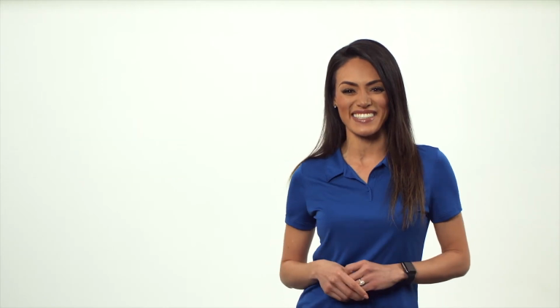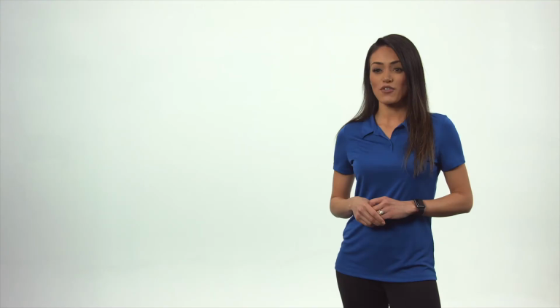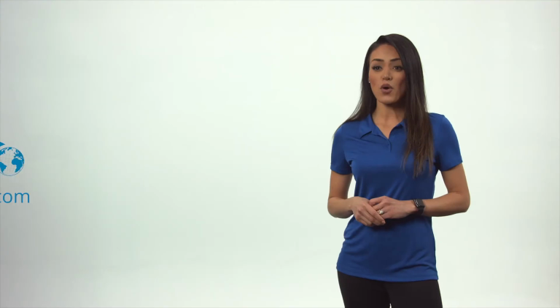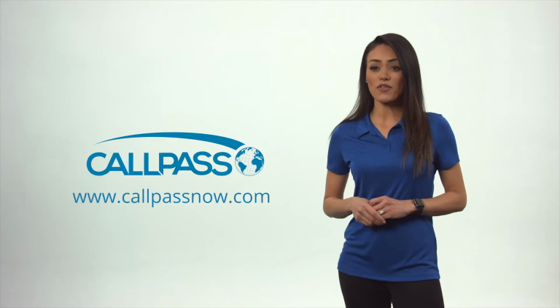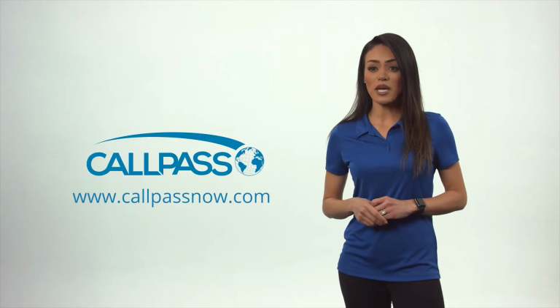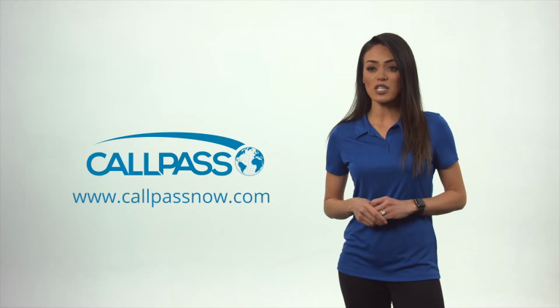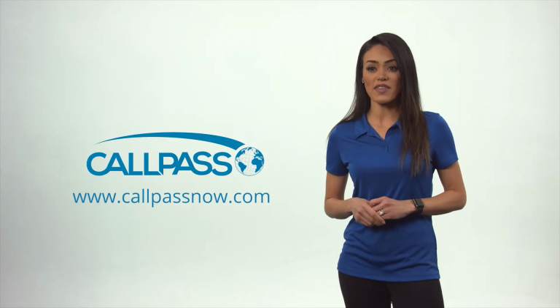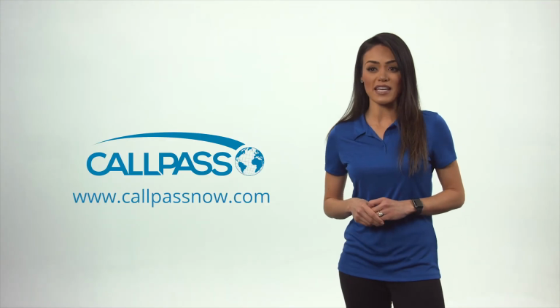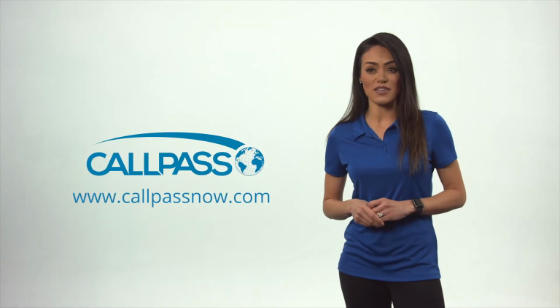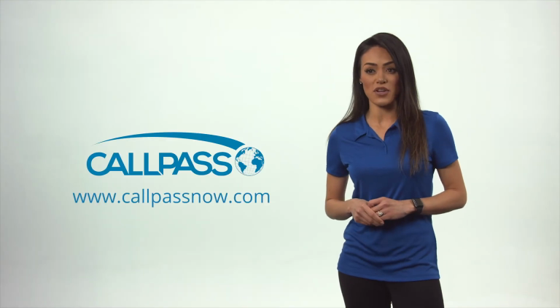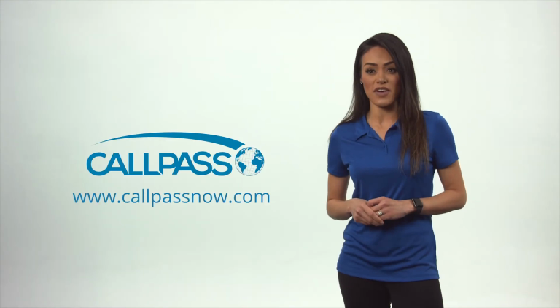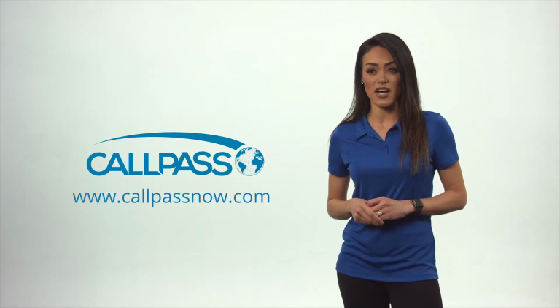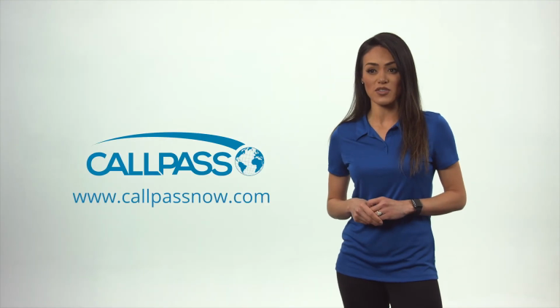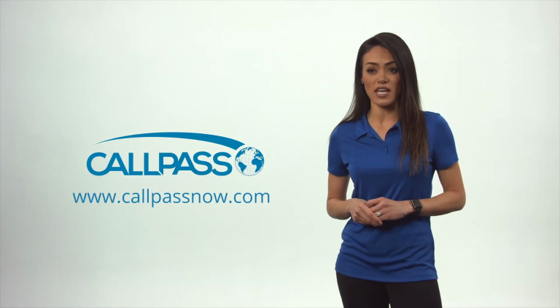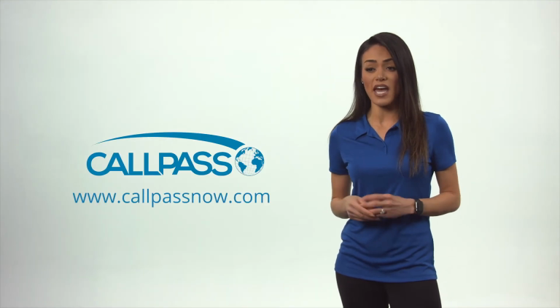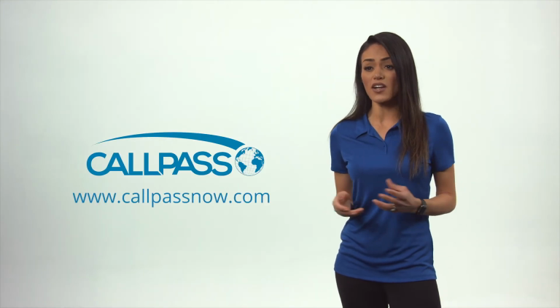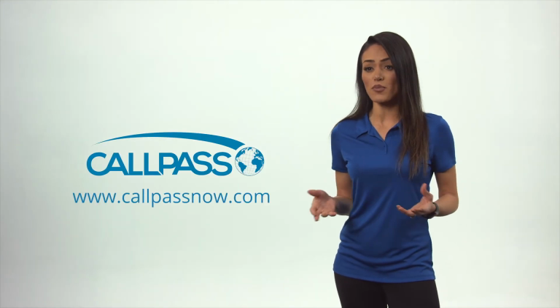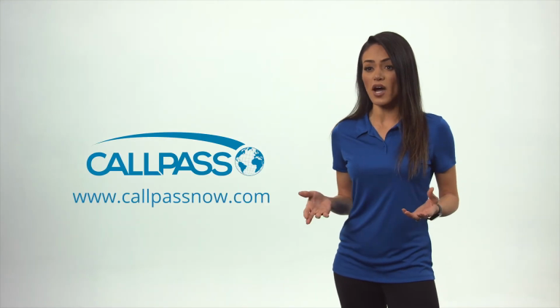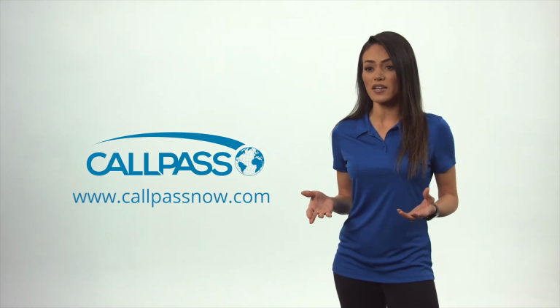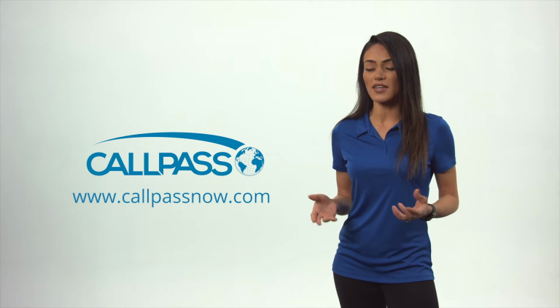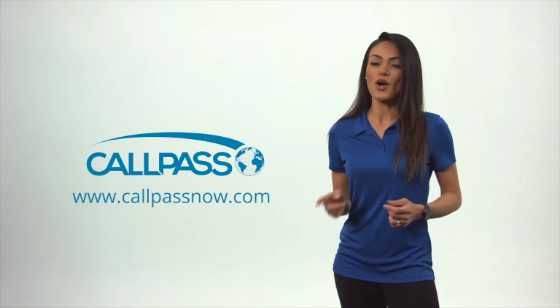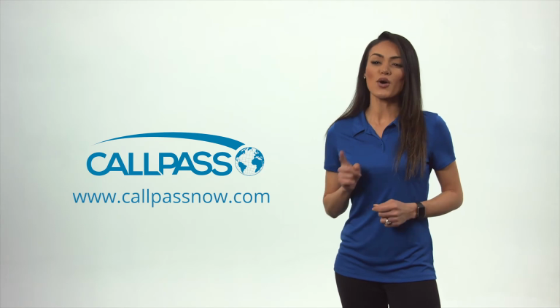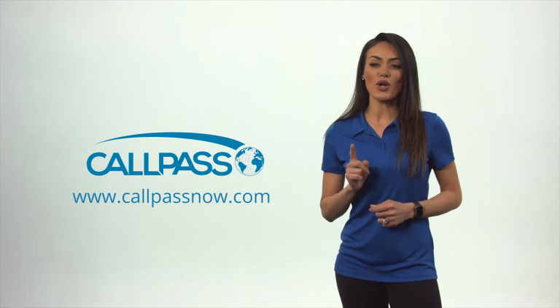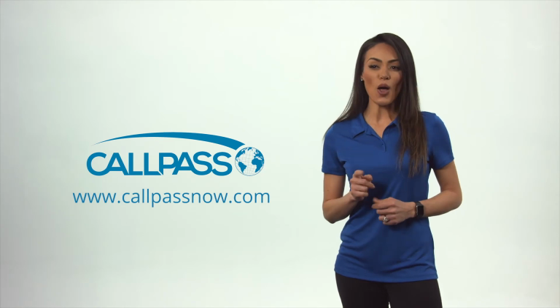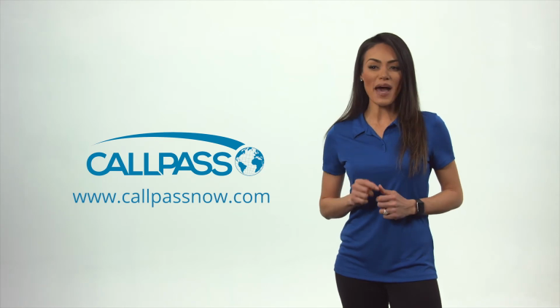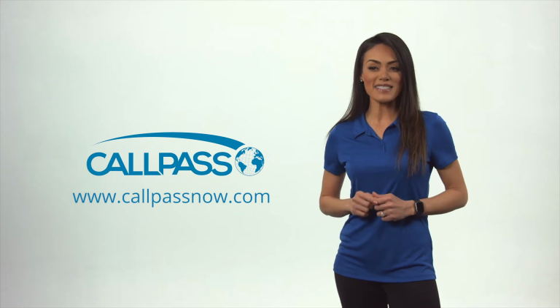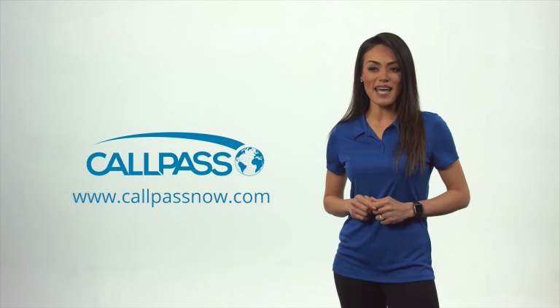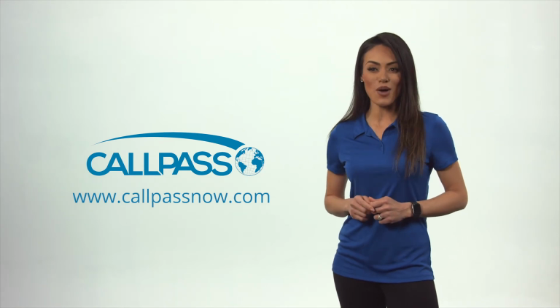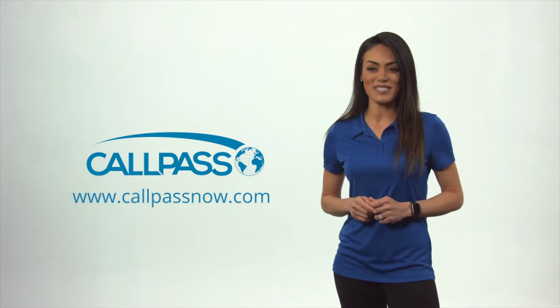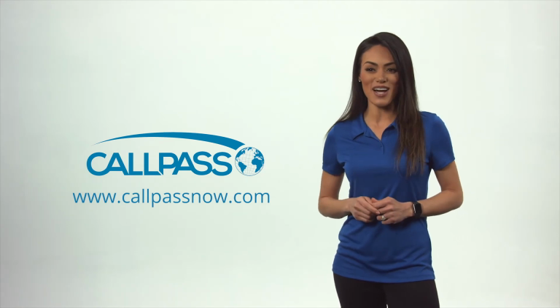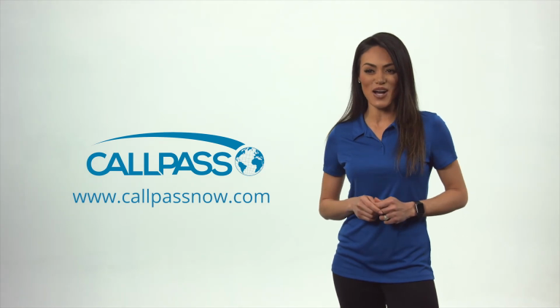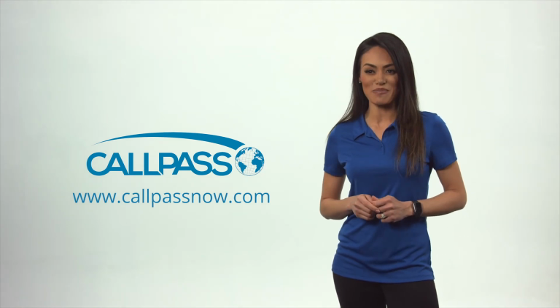For more information about the XT4500 and other products, go to callpassnow.com.